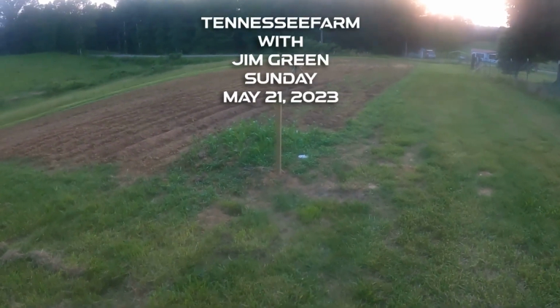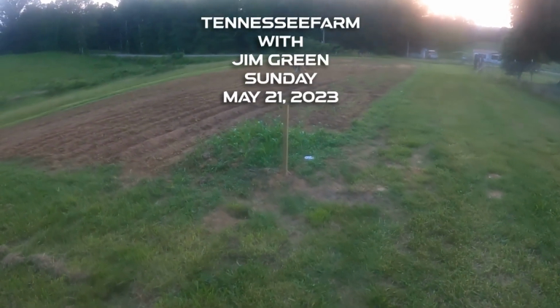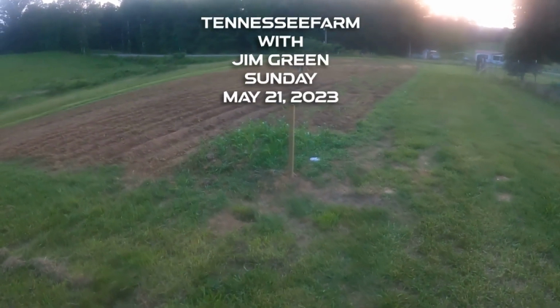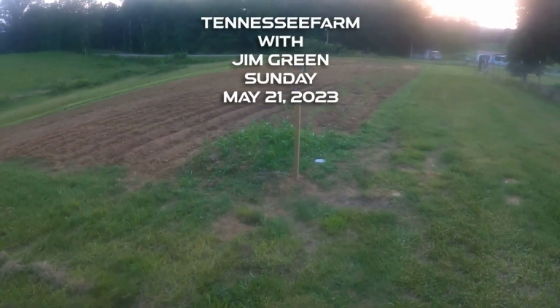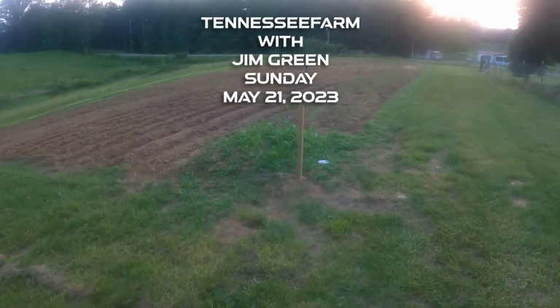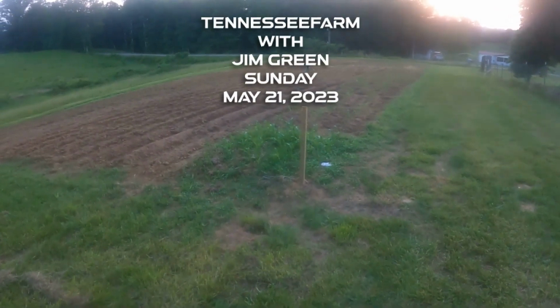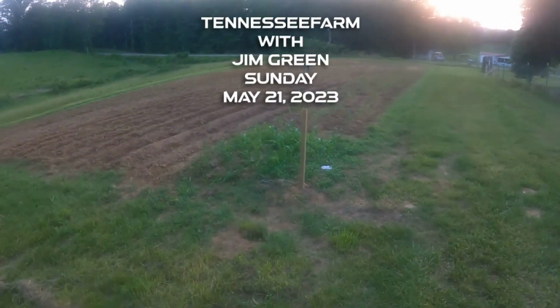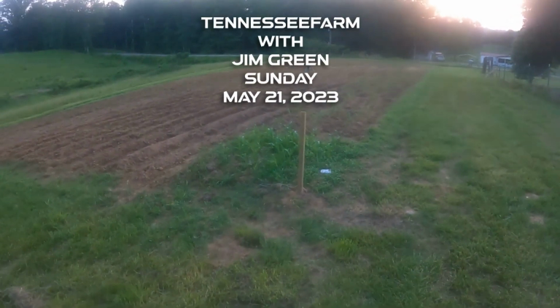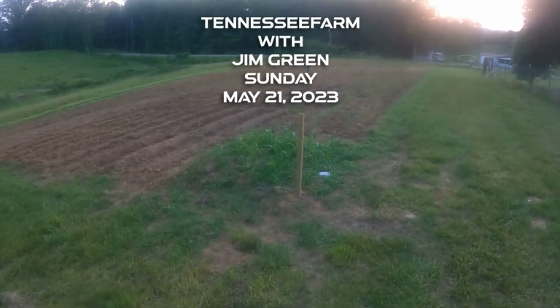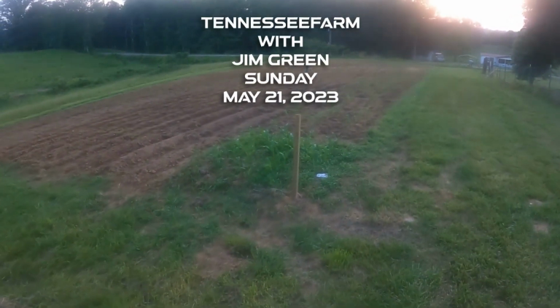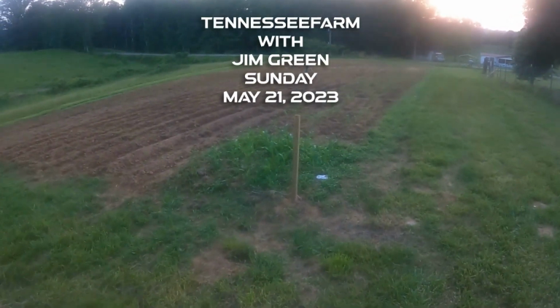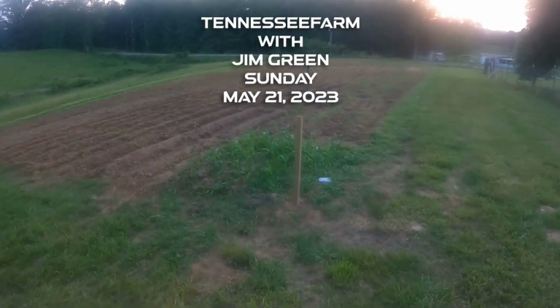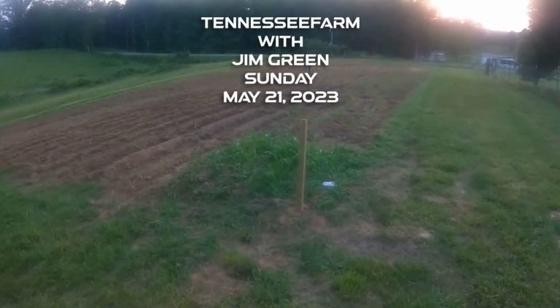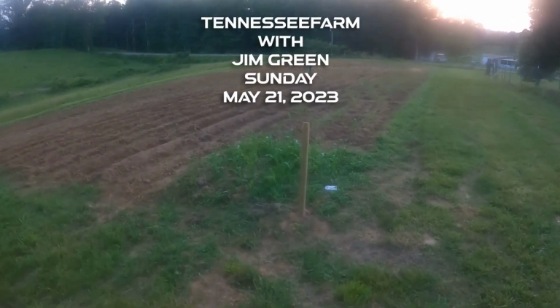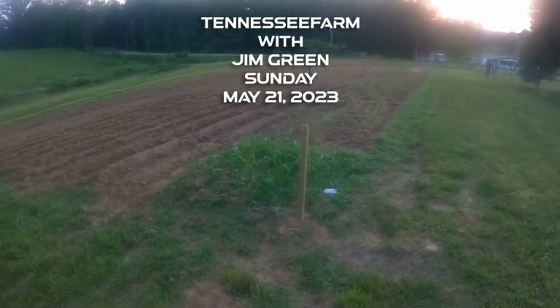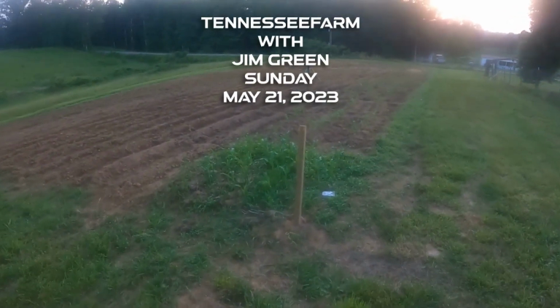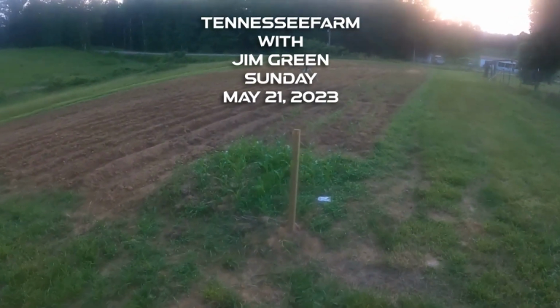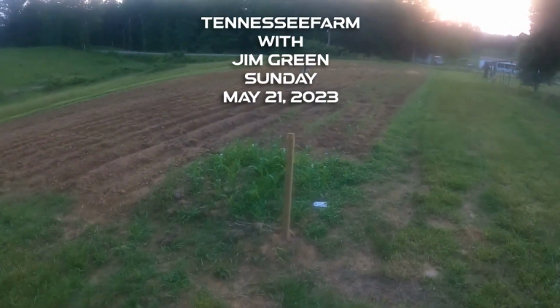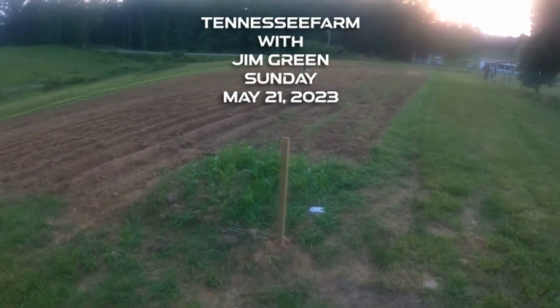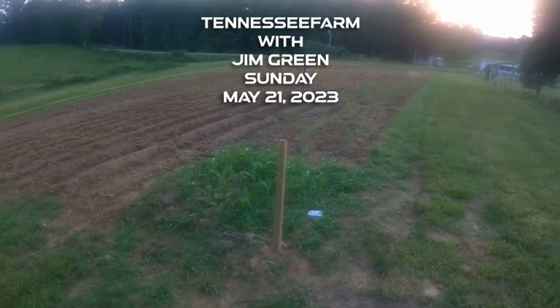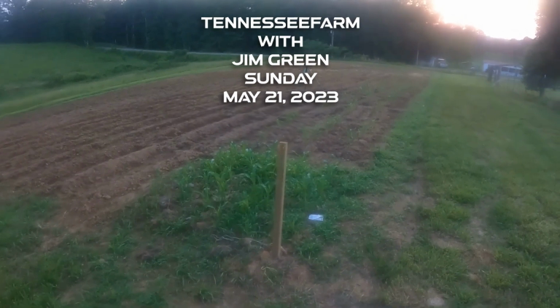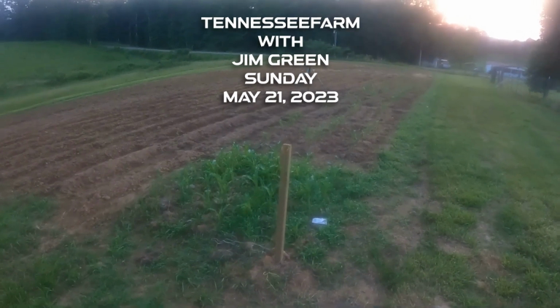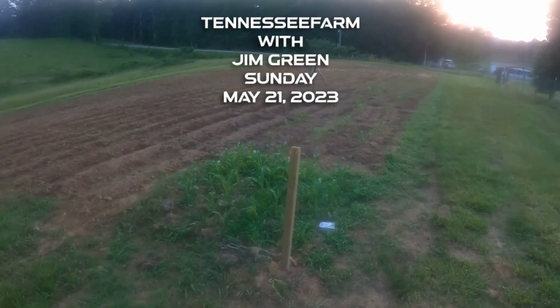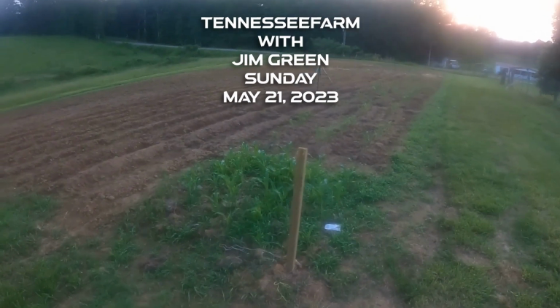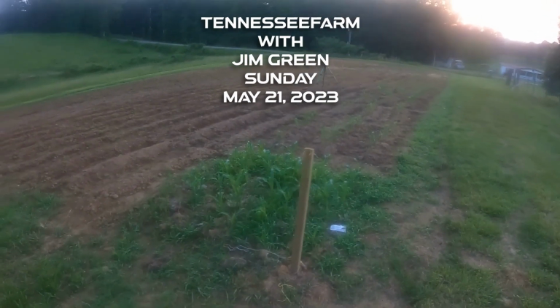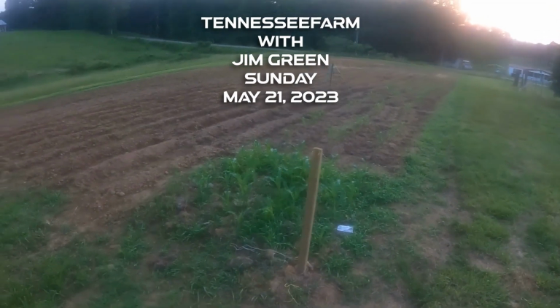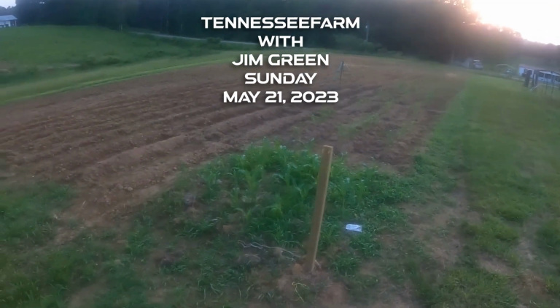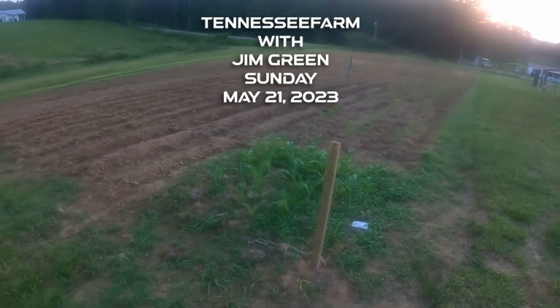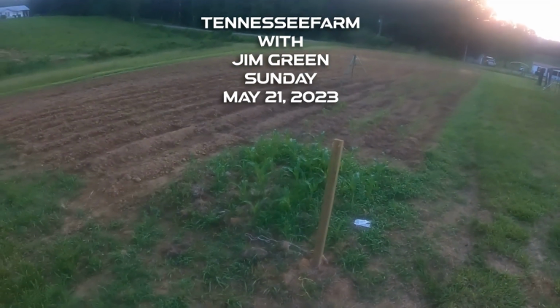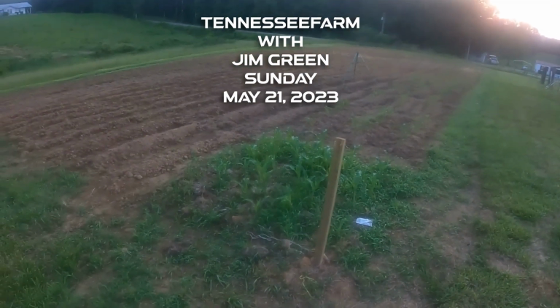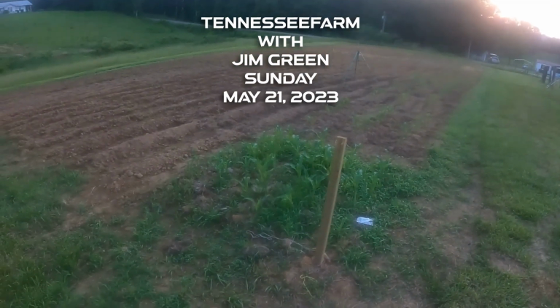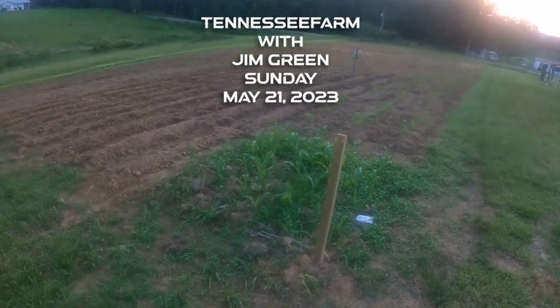Hey YouTube, I hope everyone's doing good. This is Sunday, May 21st.